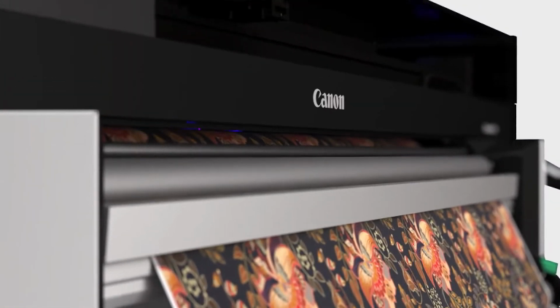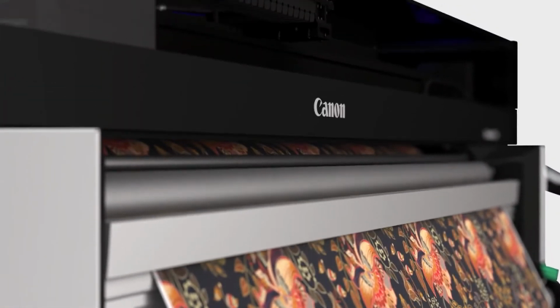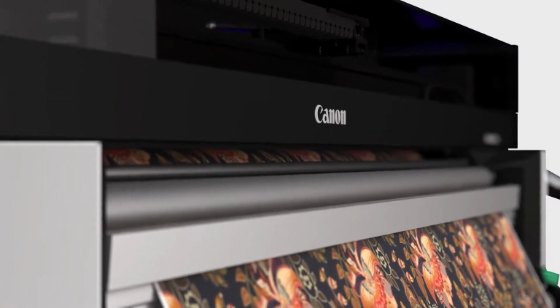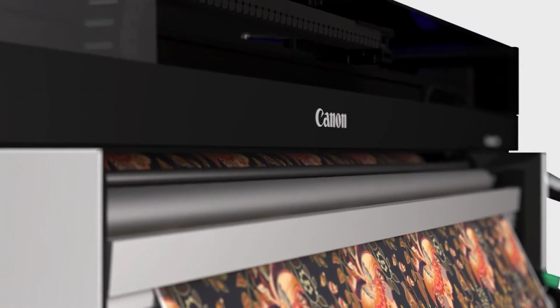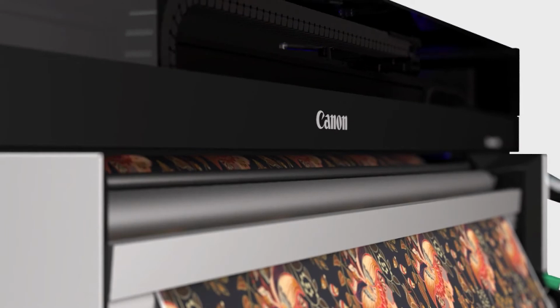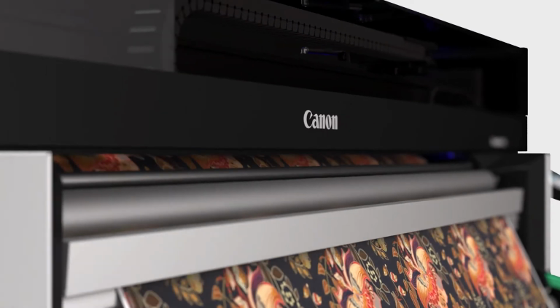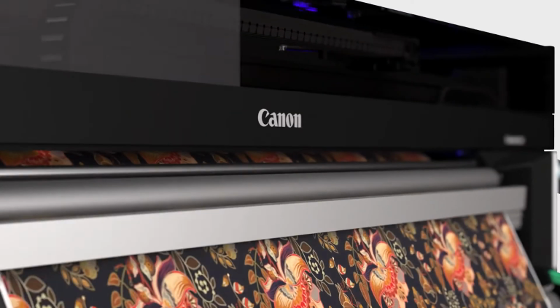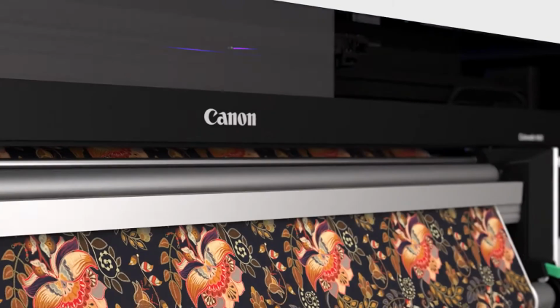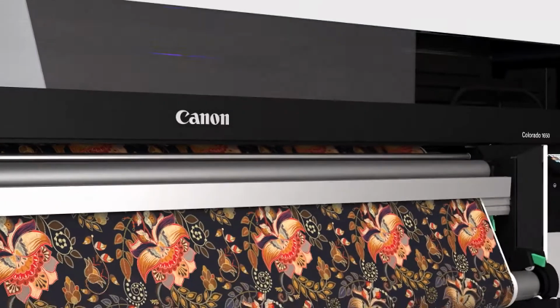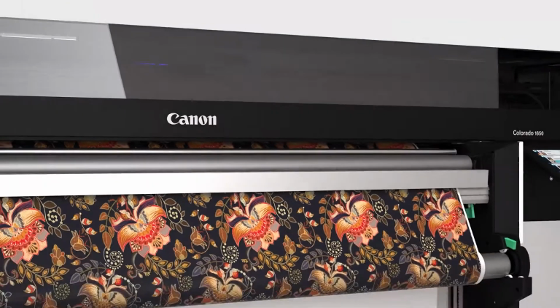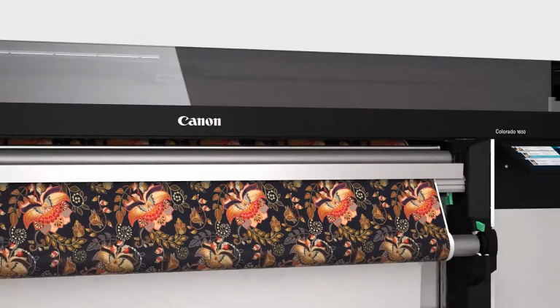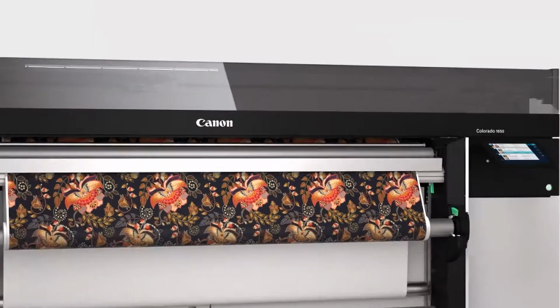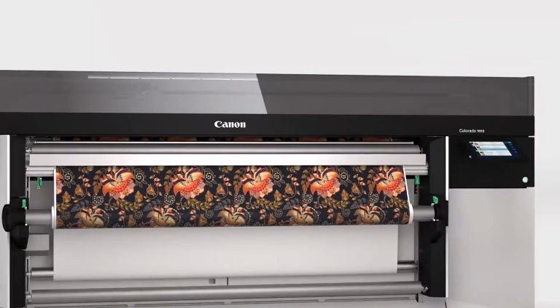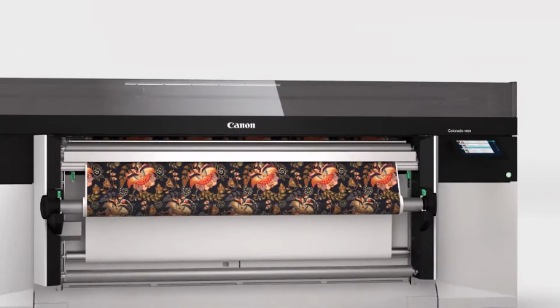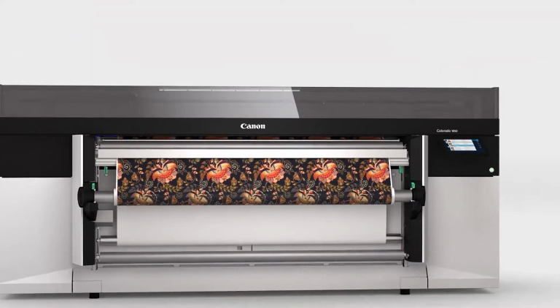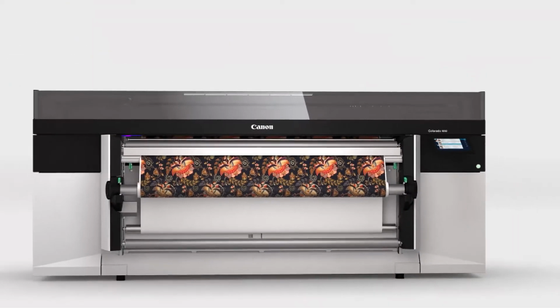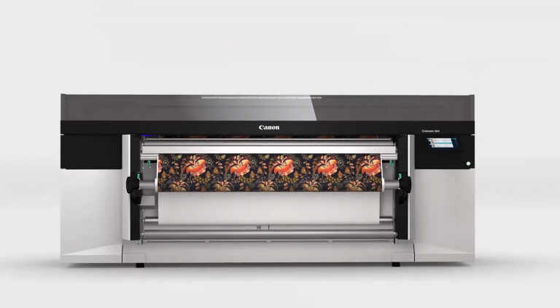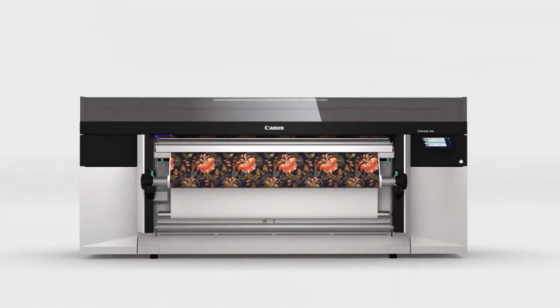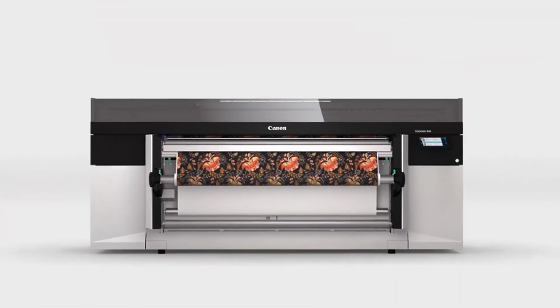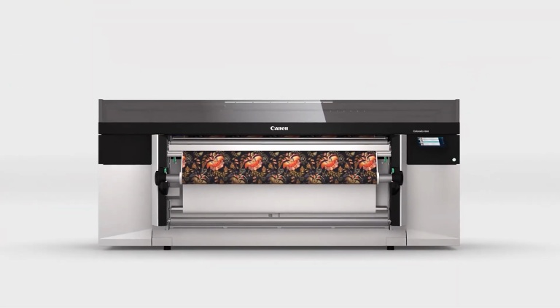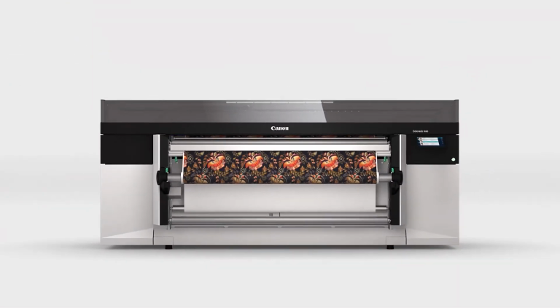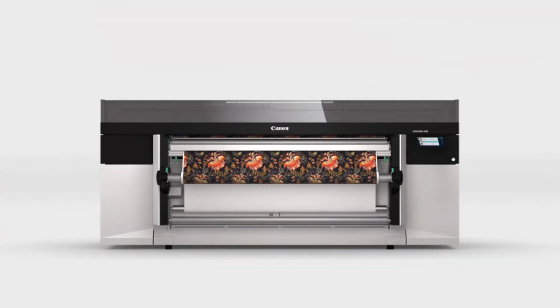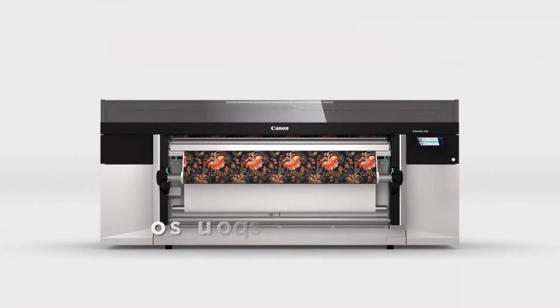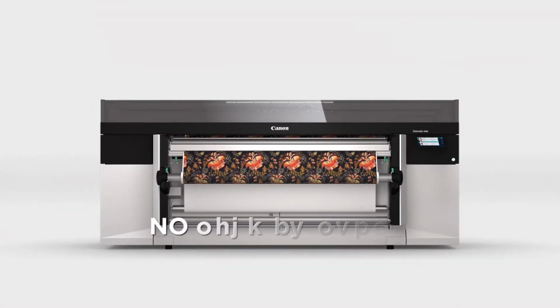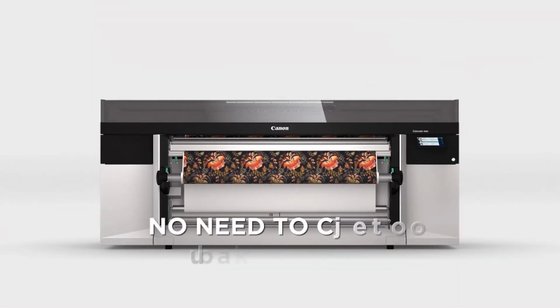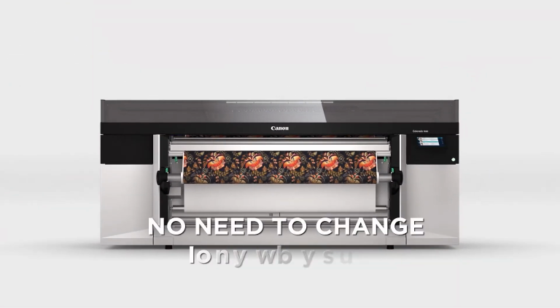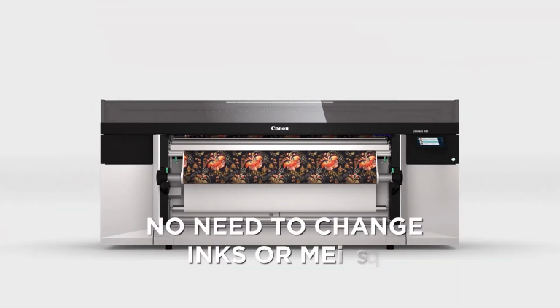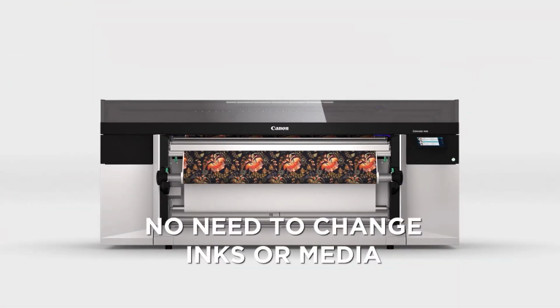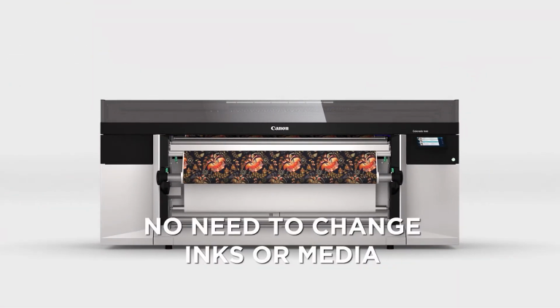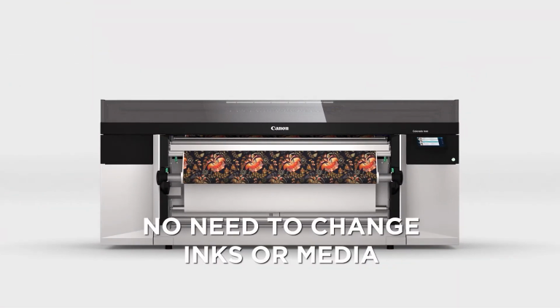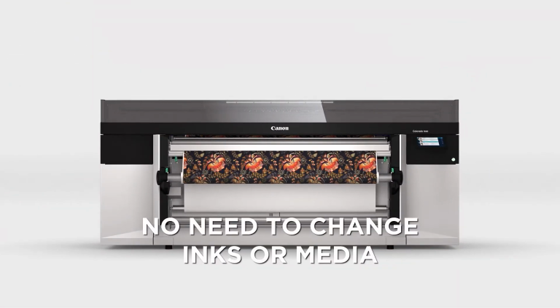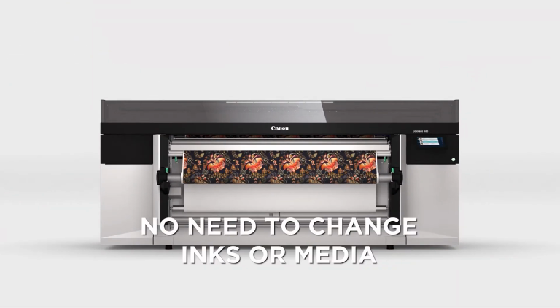FlexFinish. Print matte or gloss without changing ink or media.